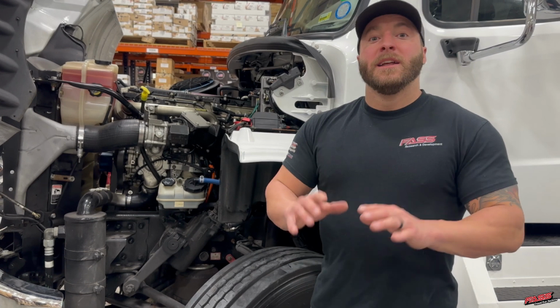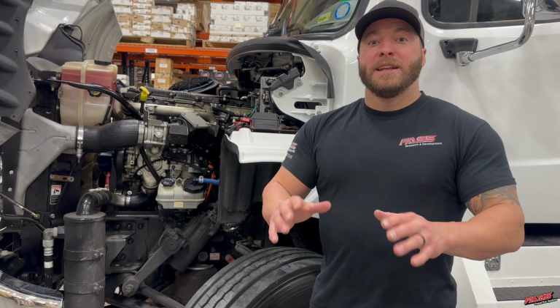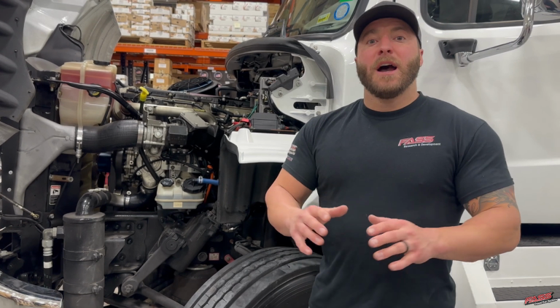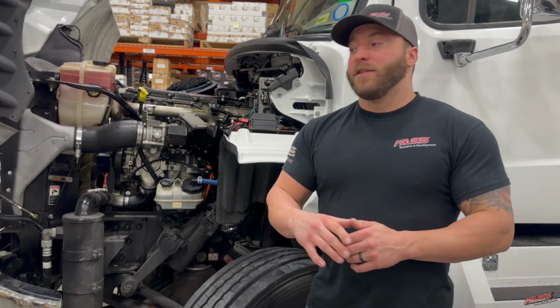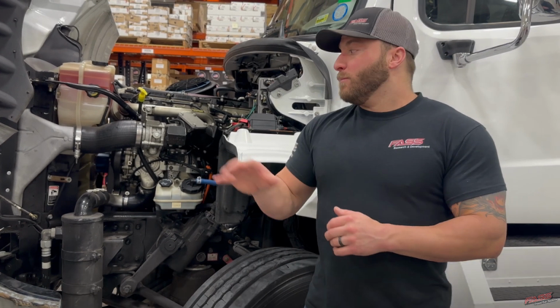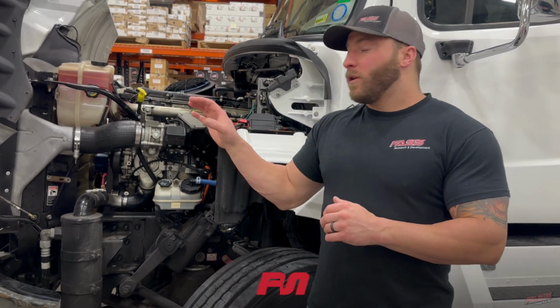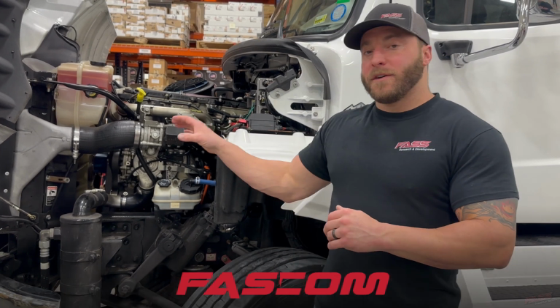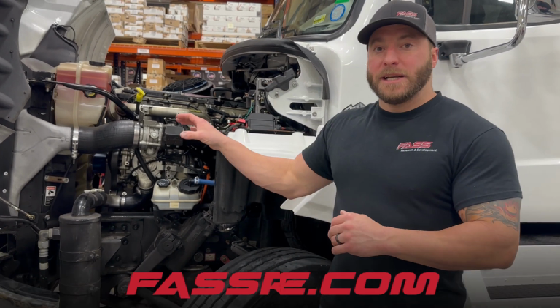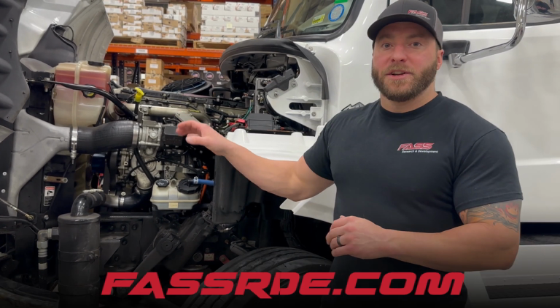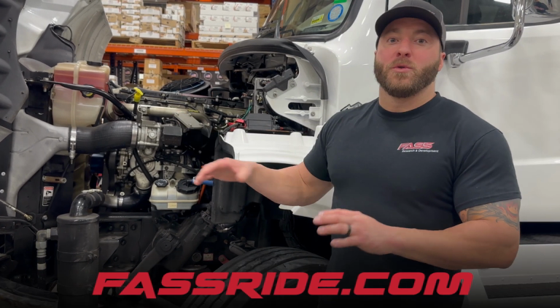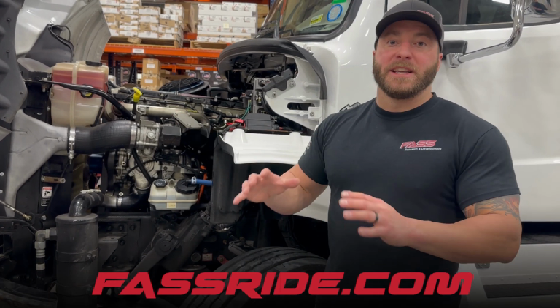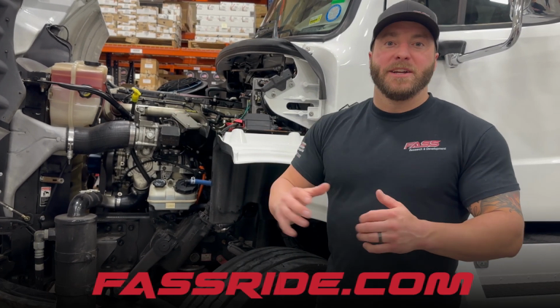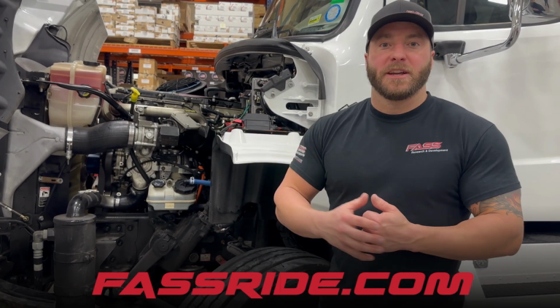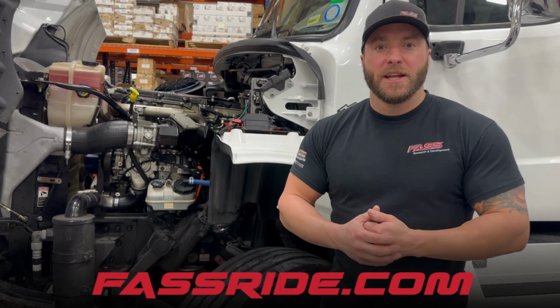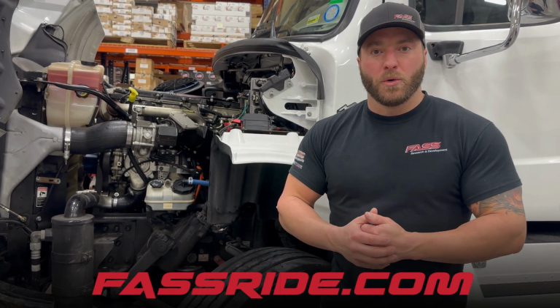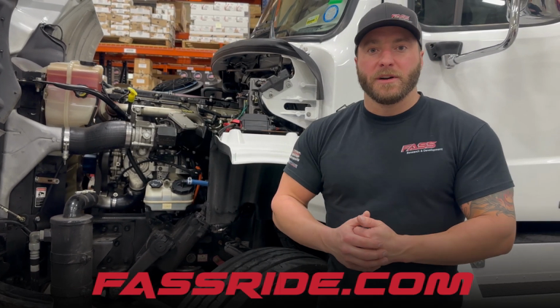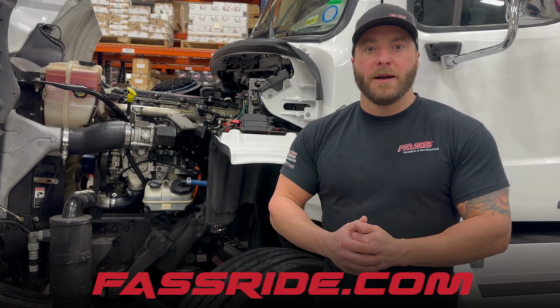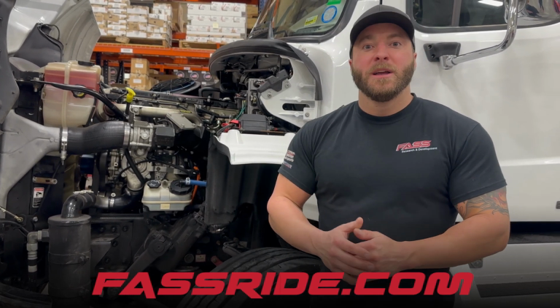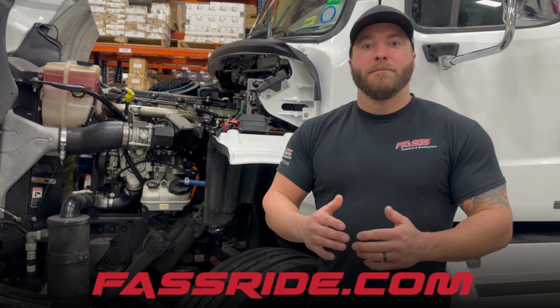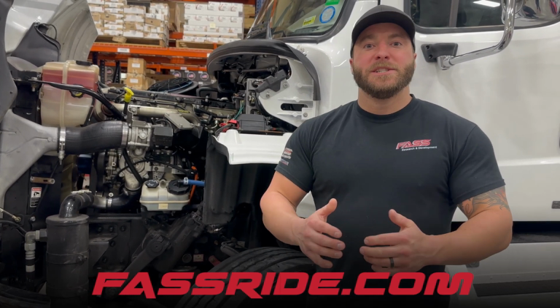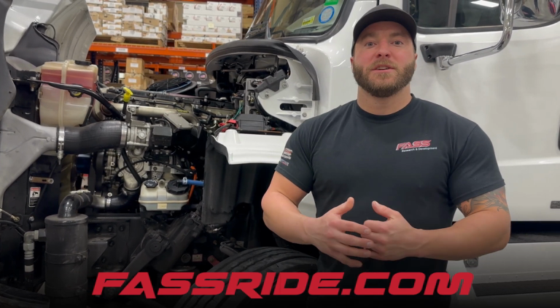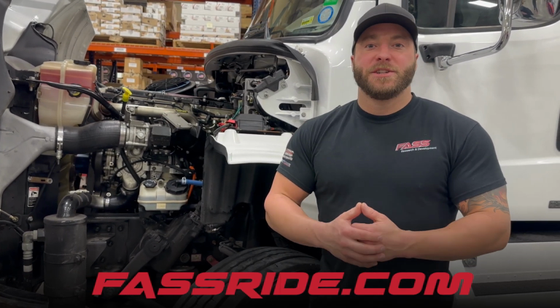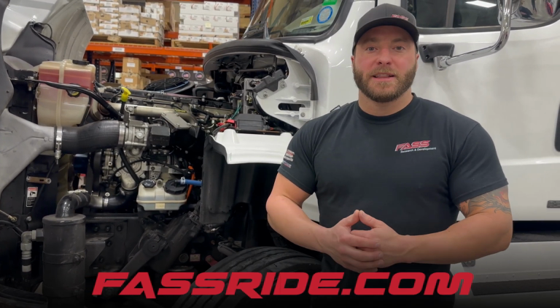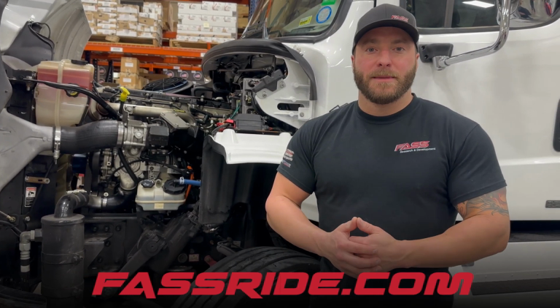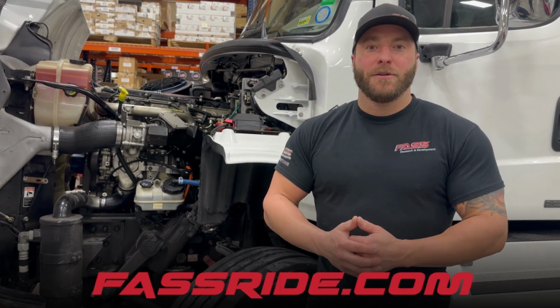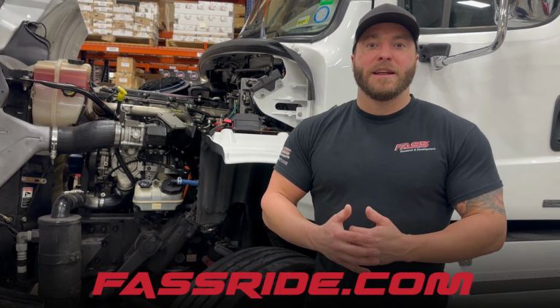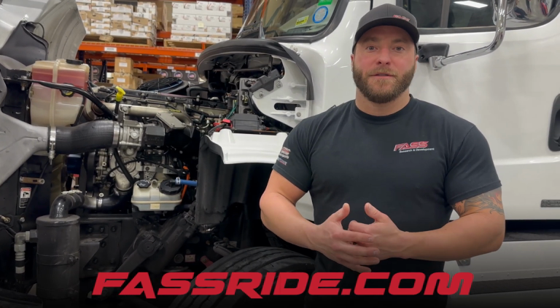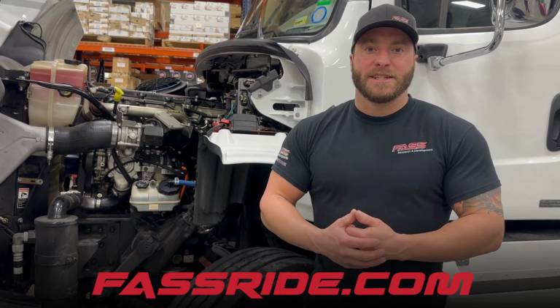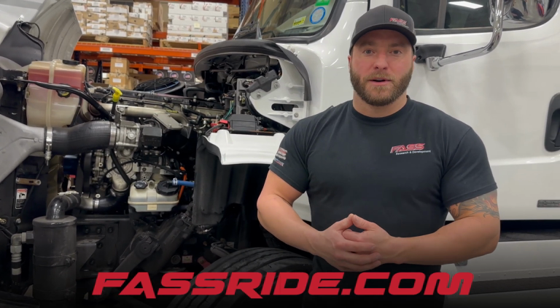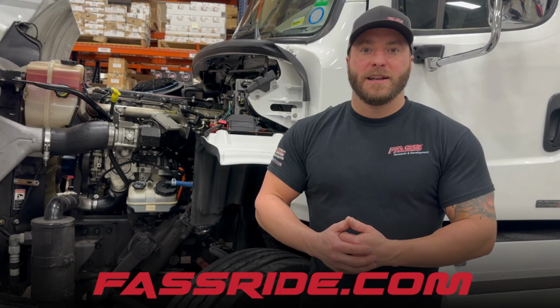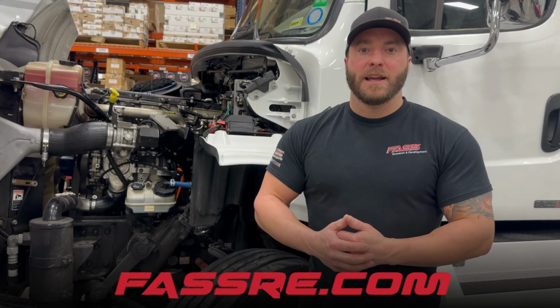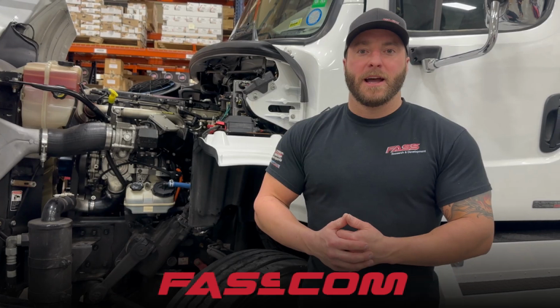For more information or to get your kit ordered up, be sure to check them out at fastride.com.